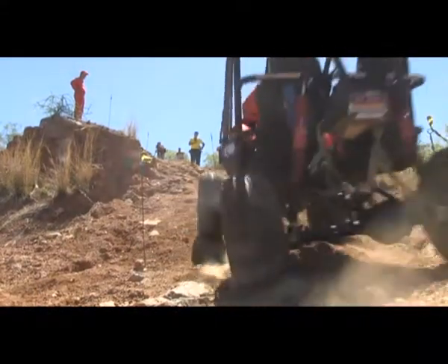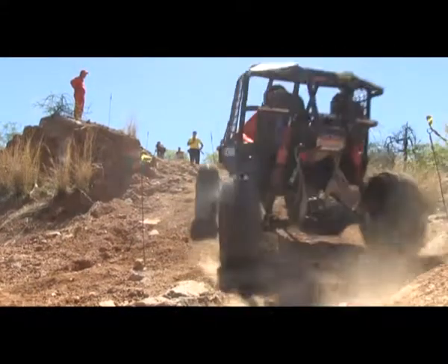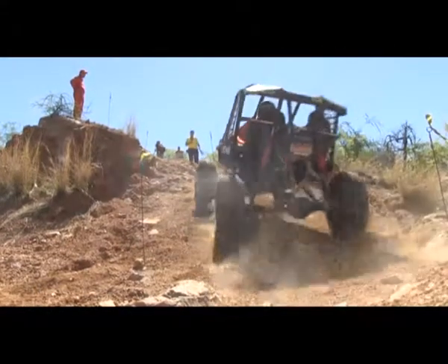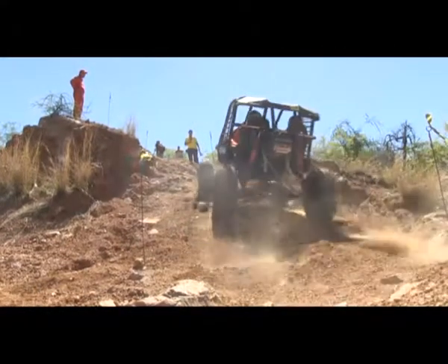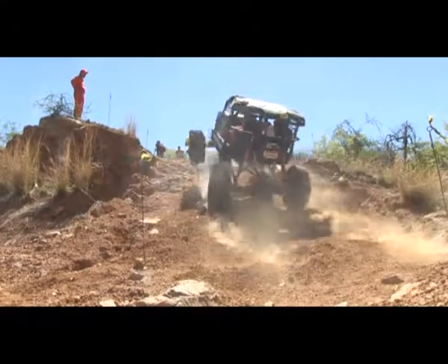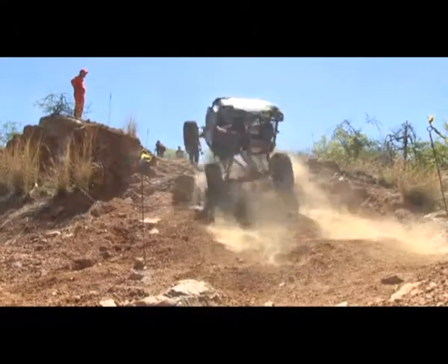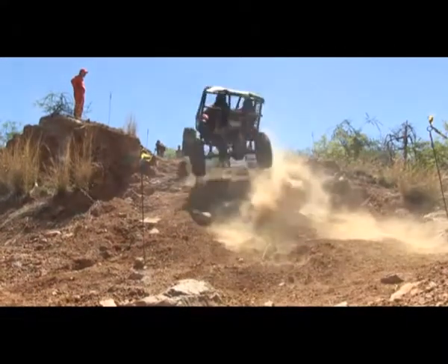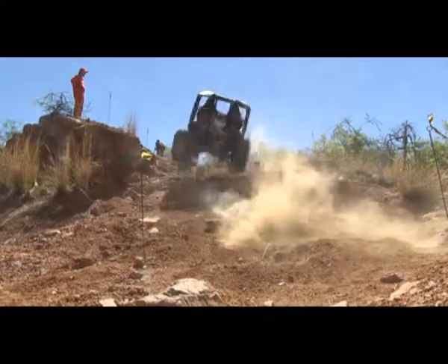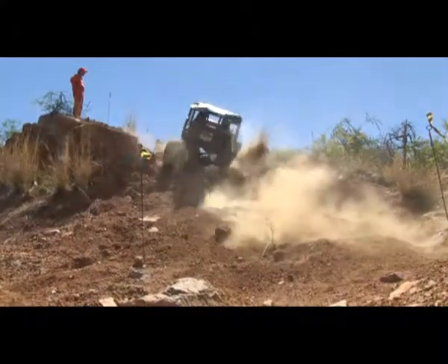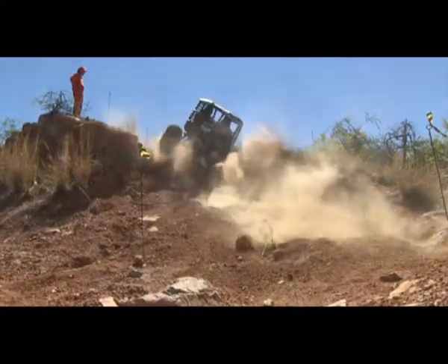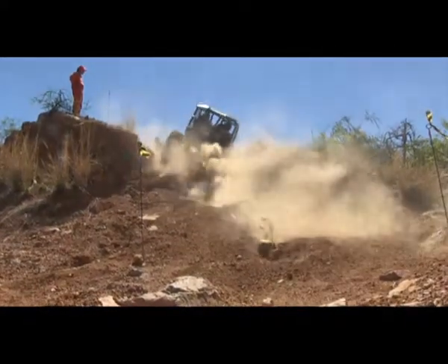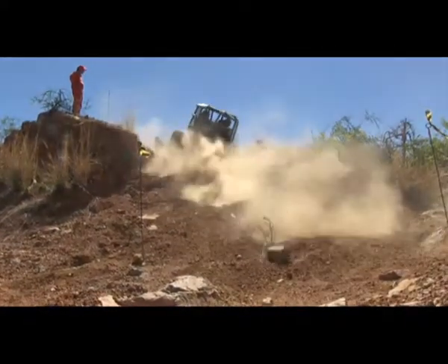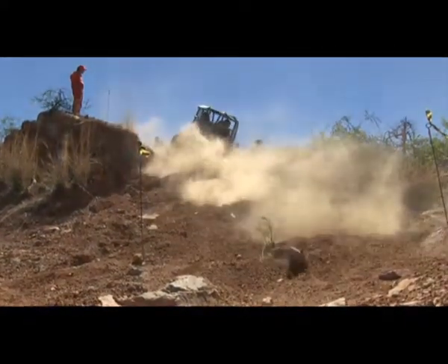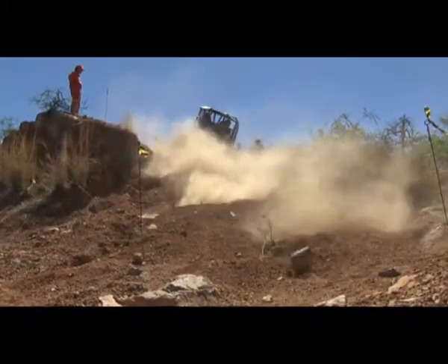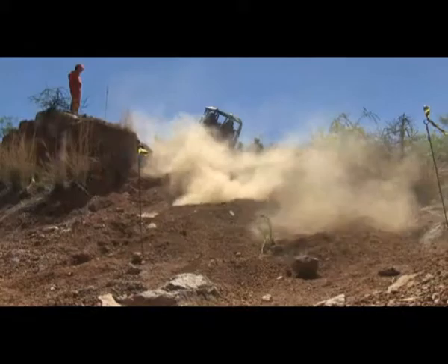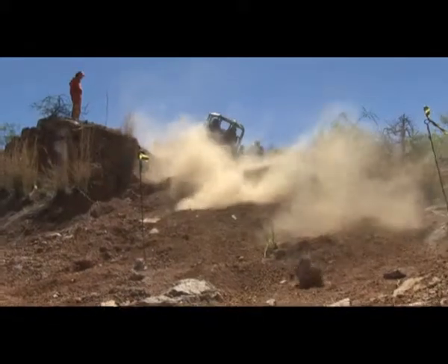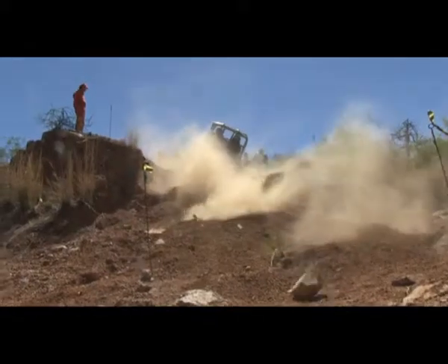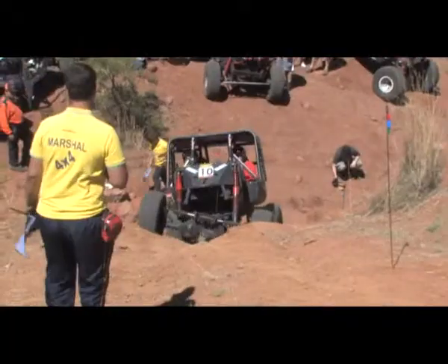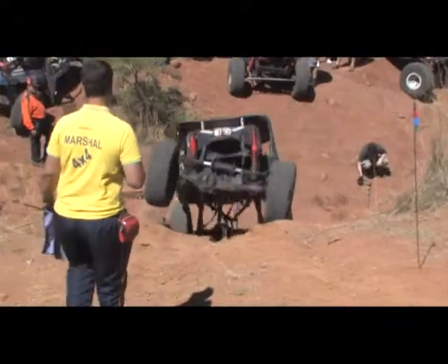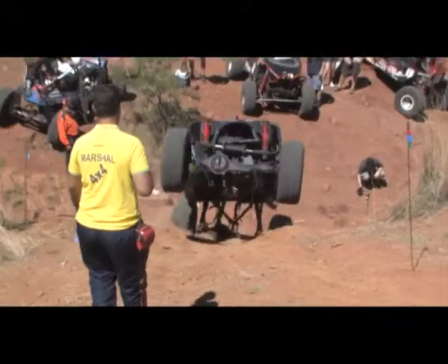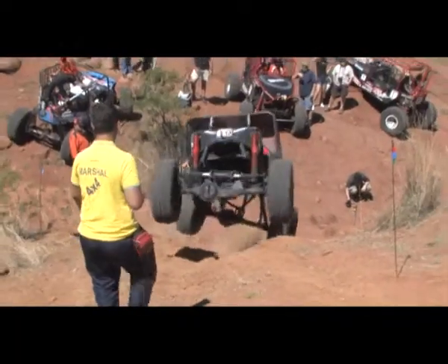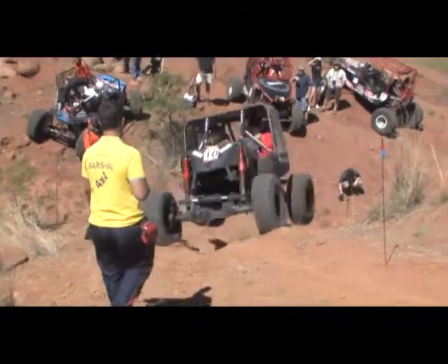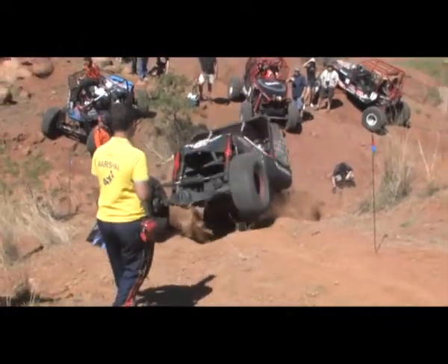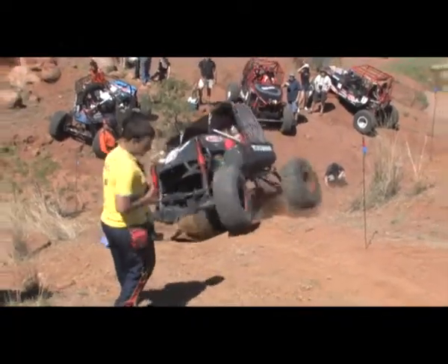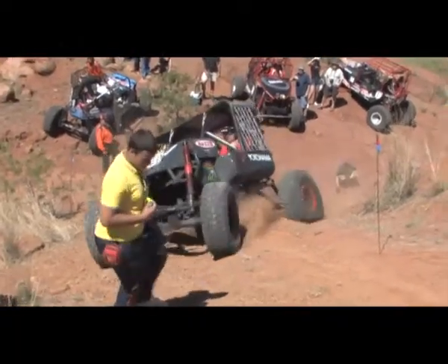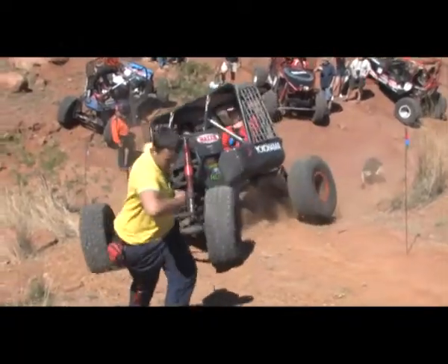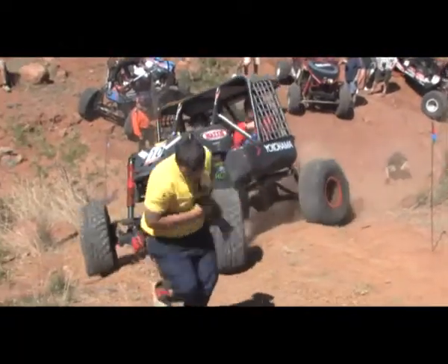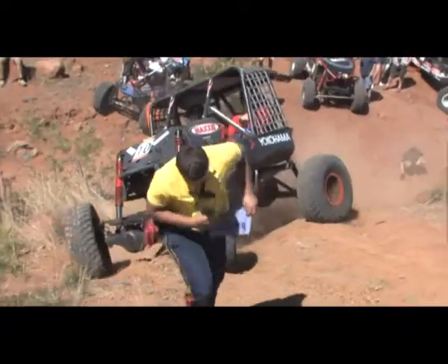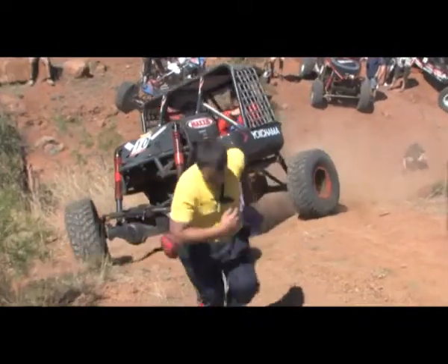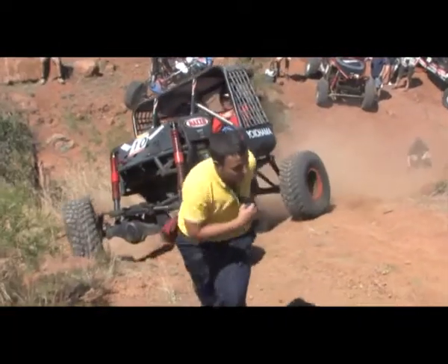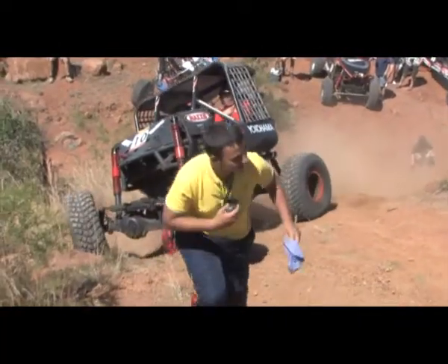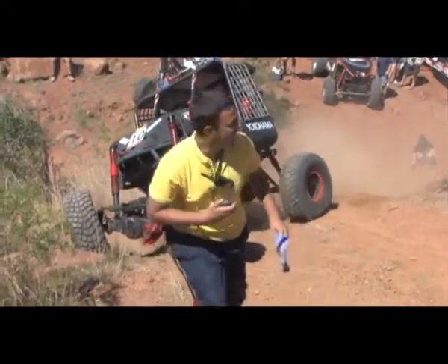Giving up an awesome display as he jumps up the incline, taking out that banner and giving the marshal a little exercise.